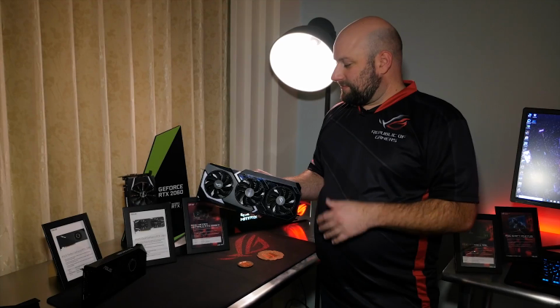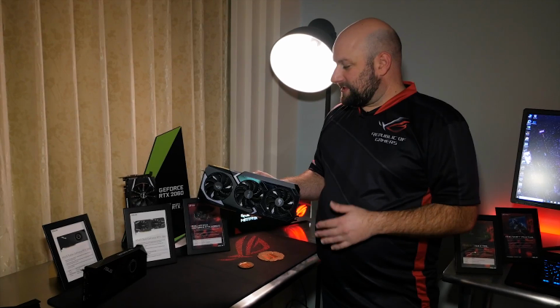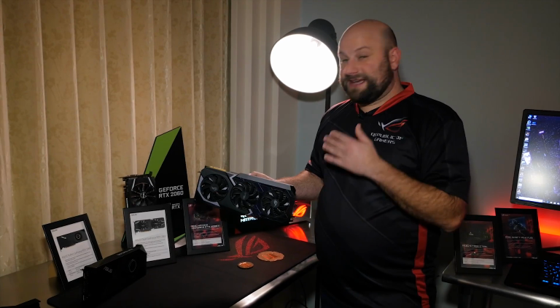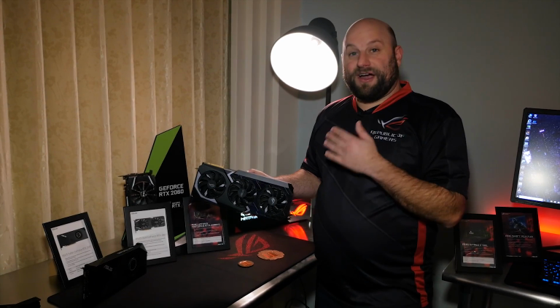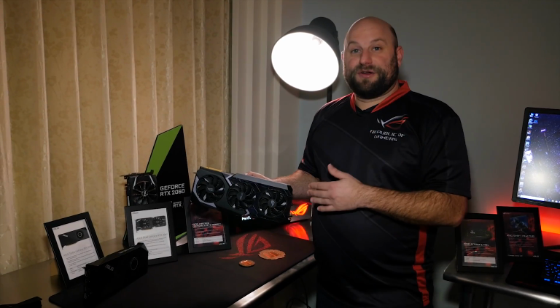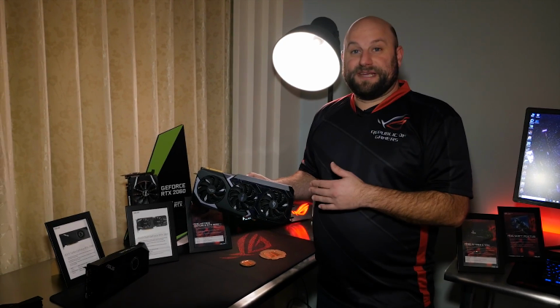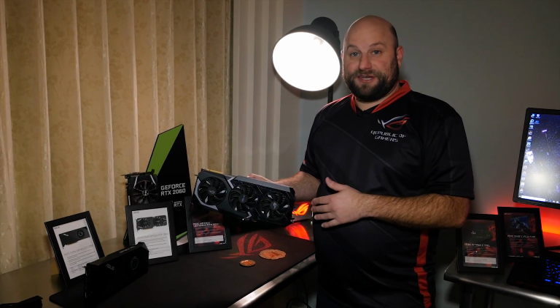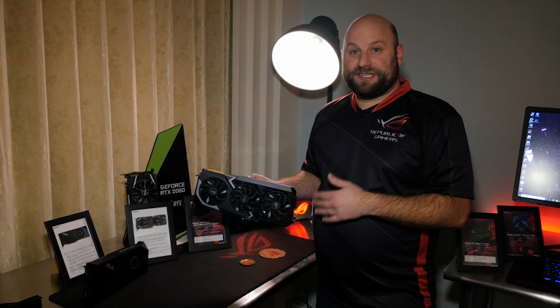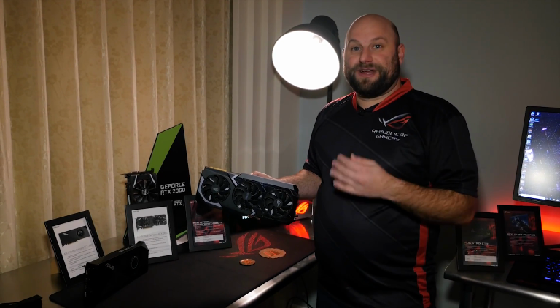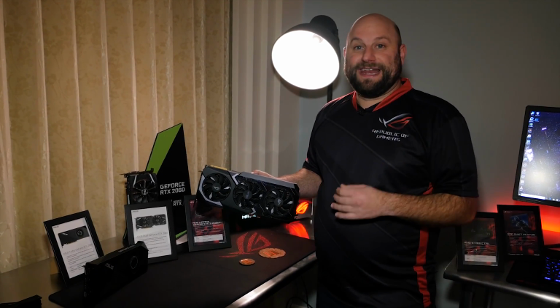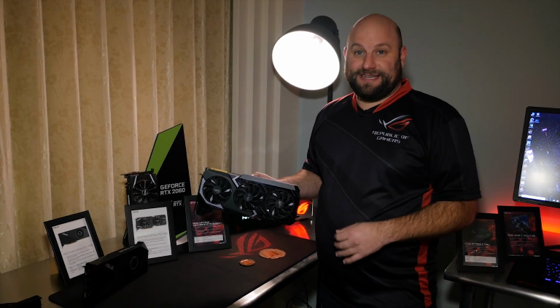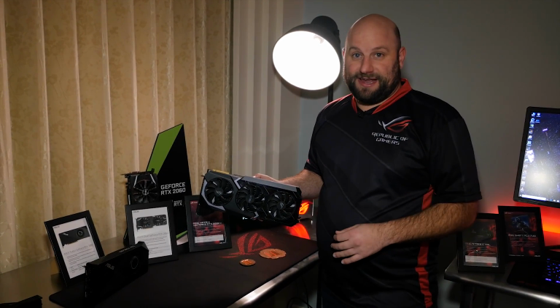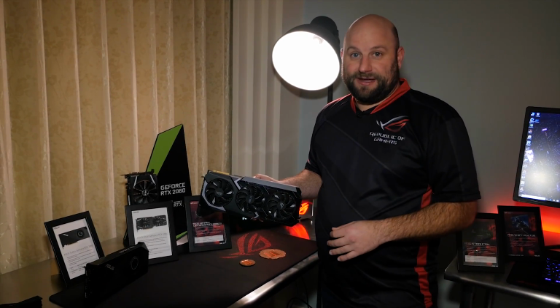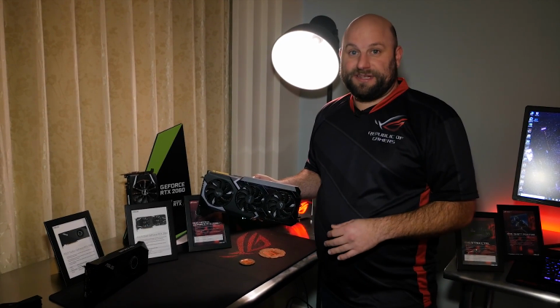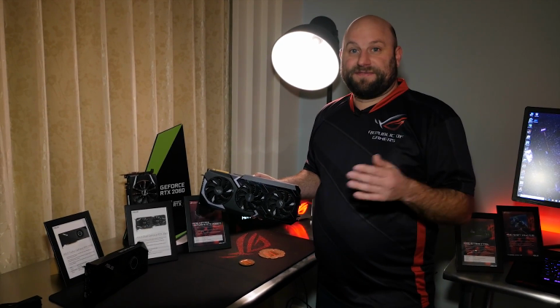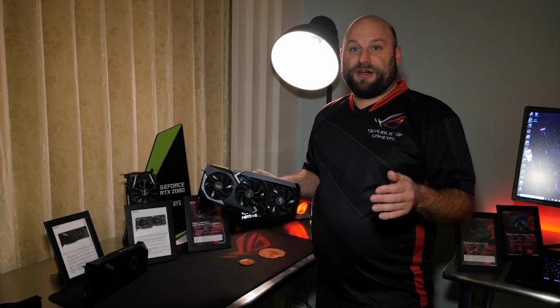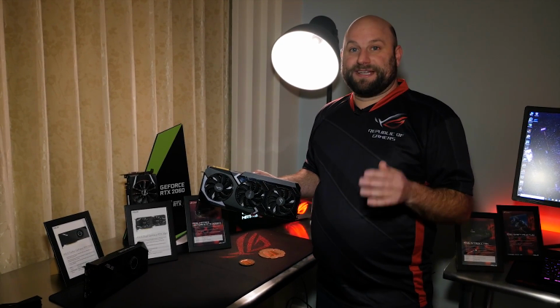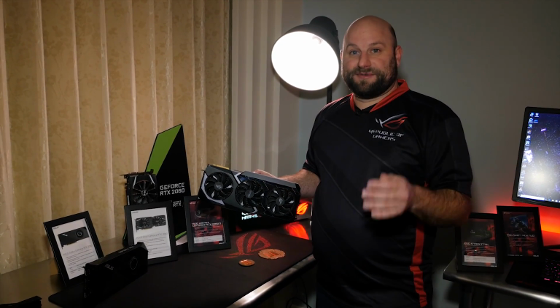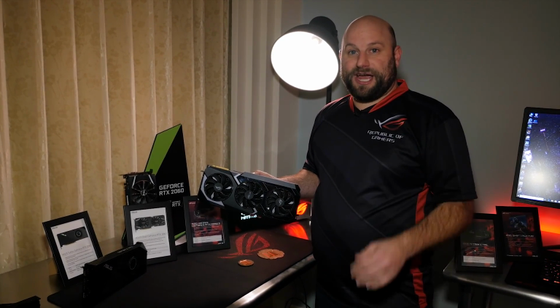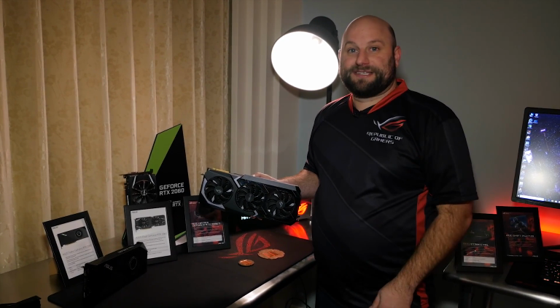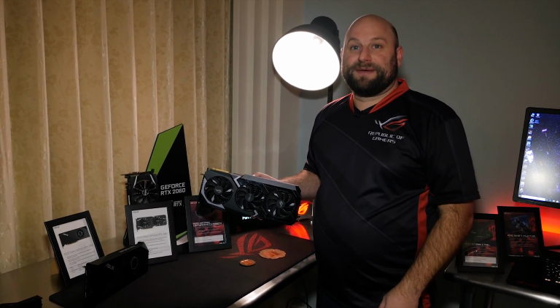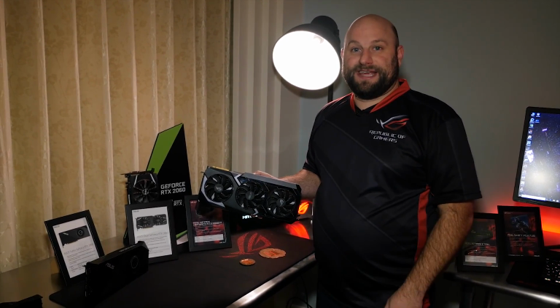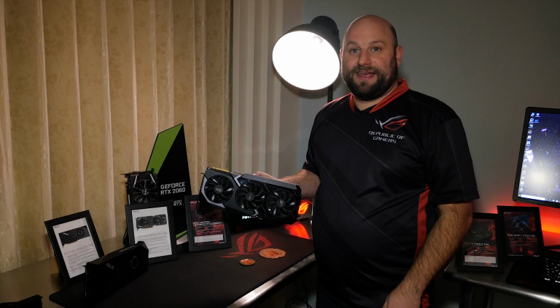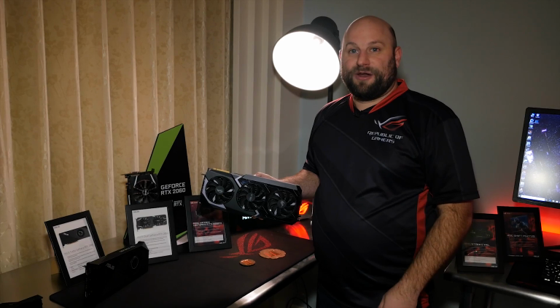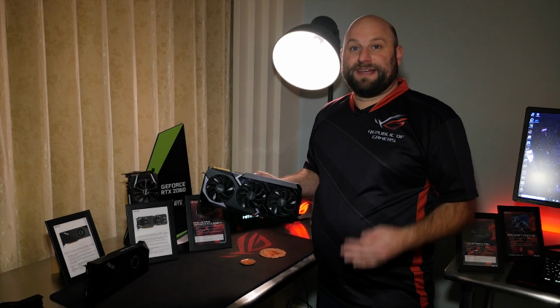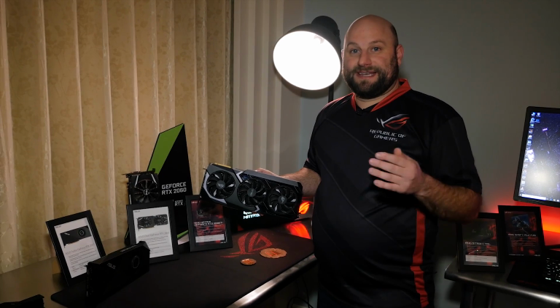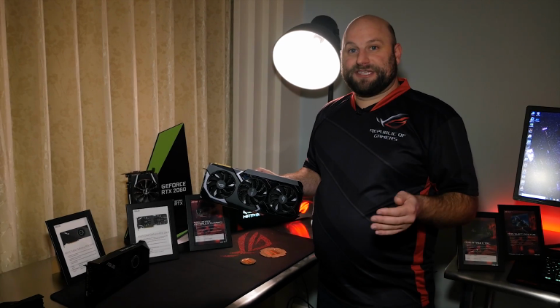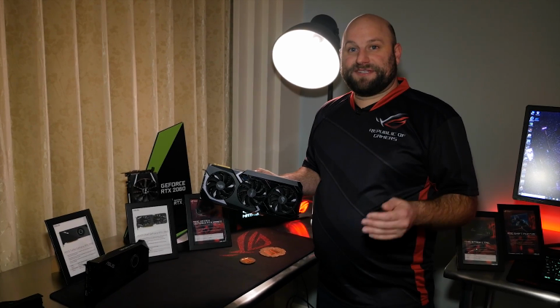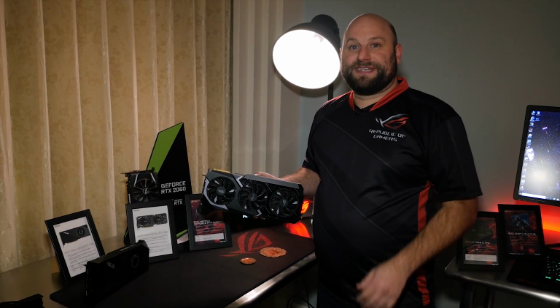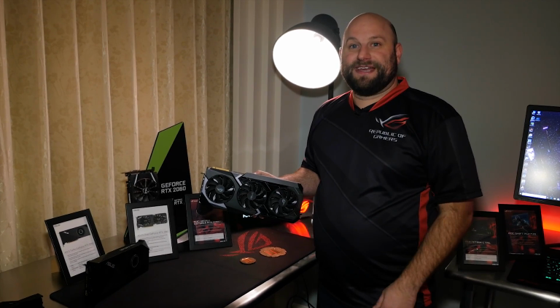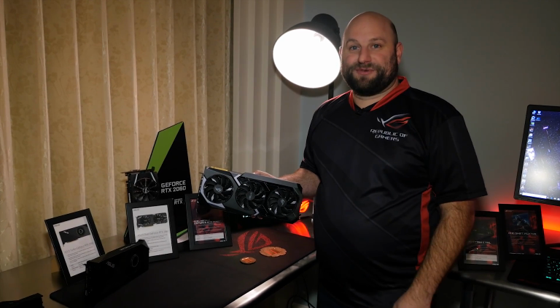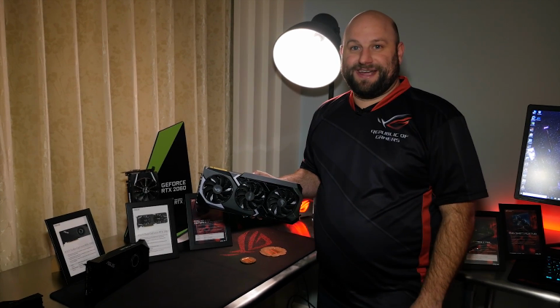So that is the ROG Matrix 2080 Ti. Please follow and subscribe to stay up to date on all the latest announcements from CES 2019.